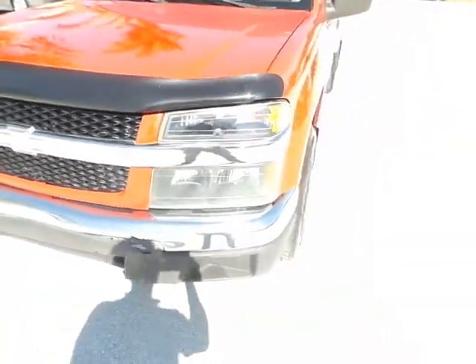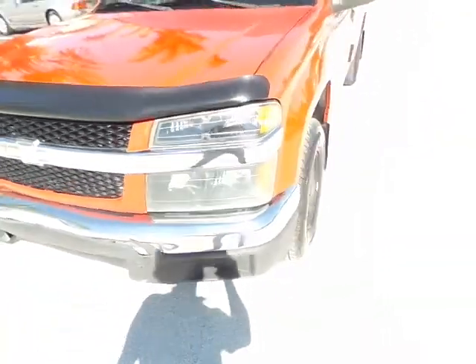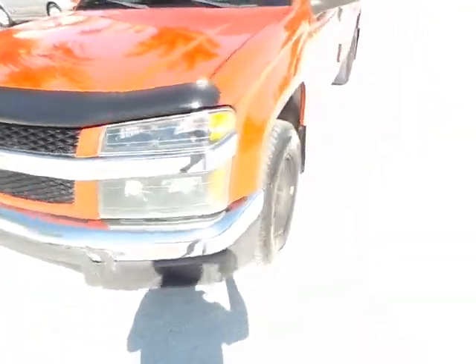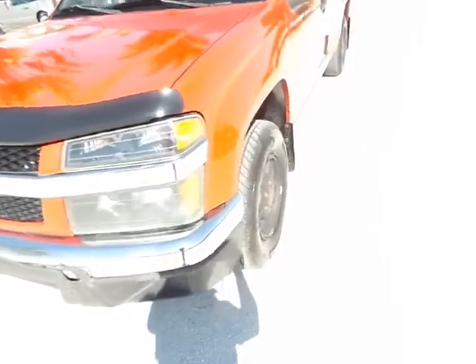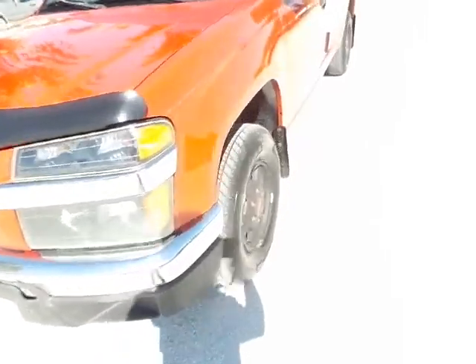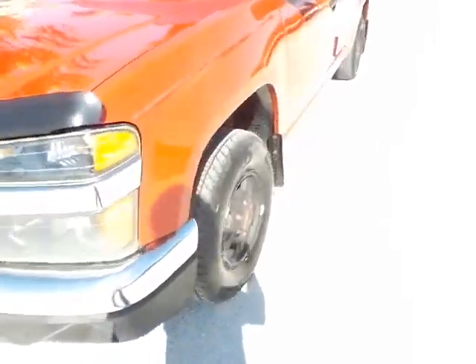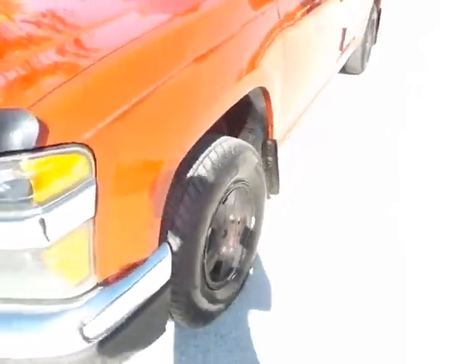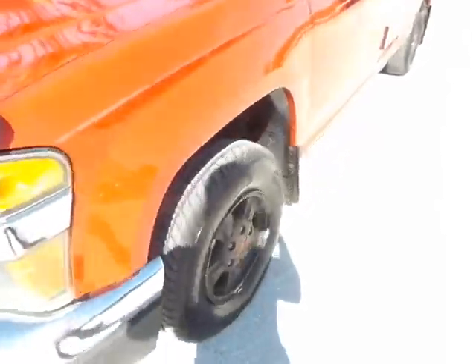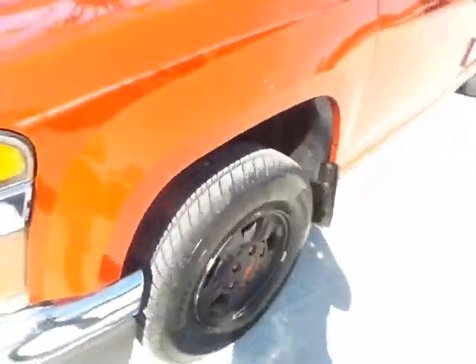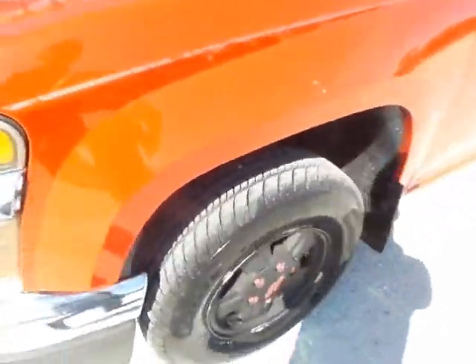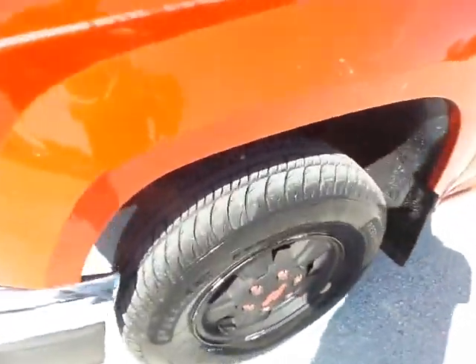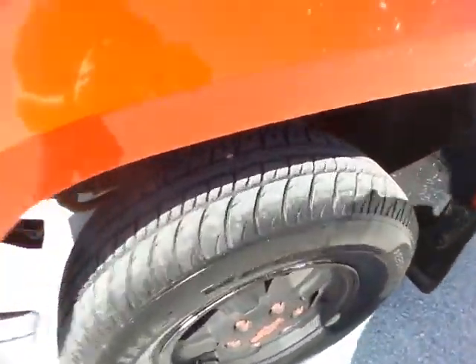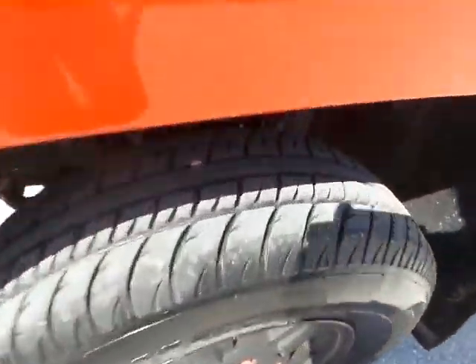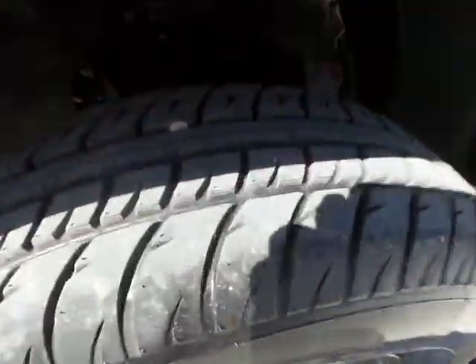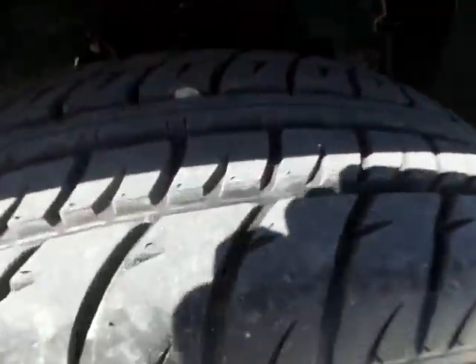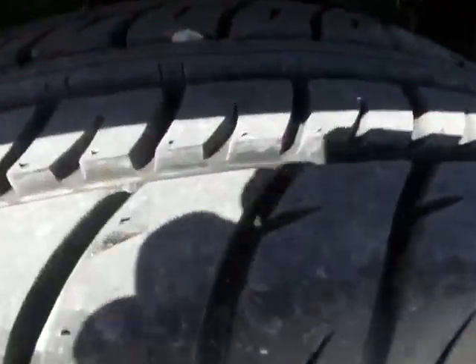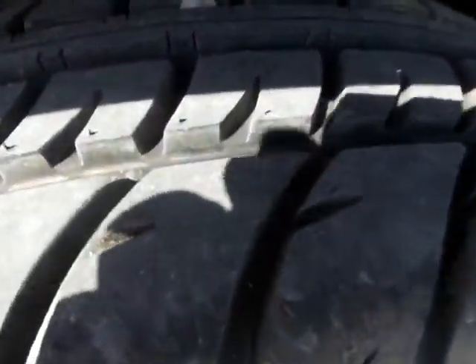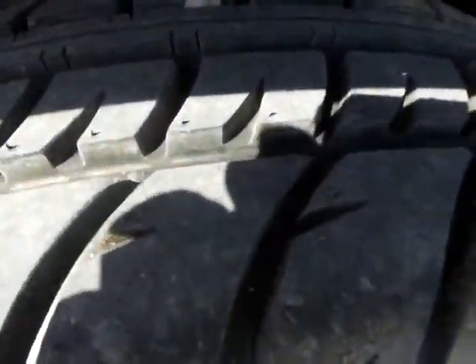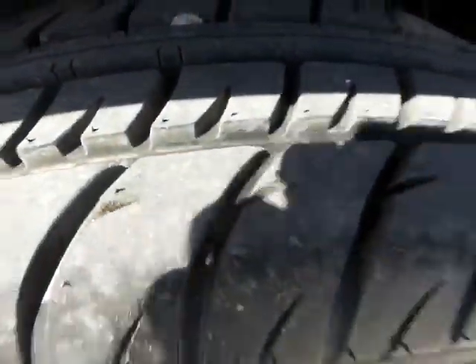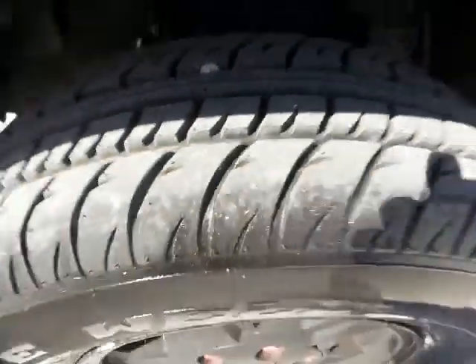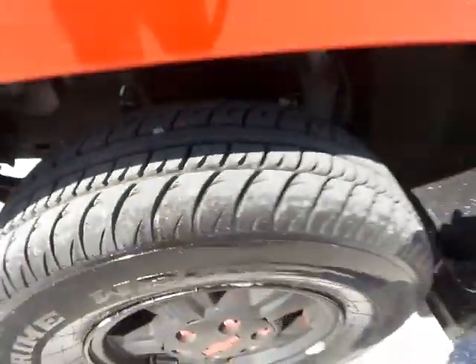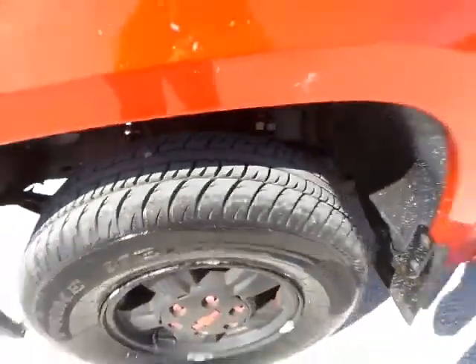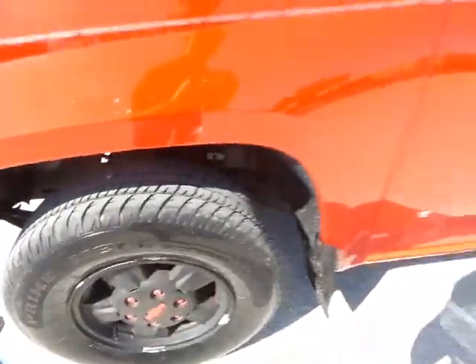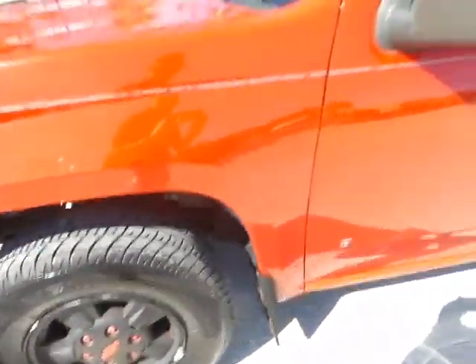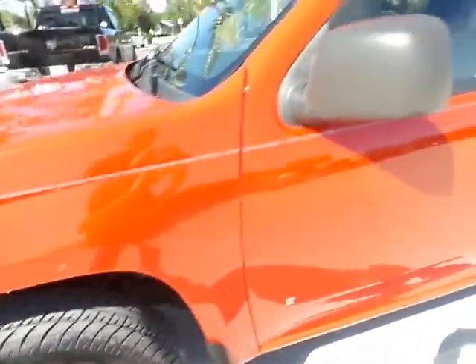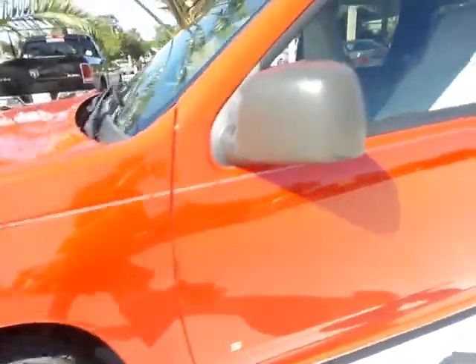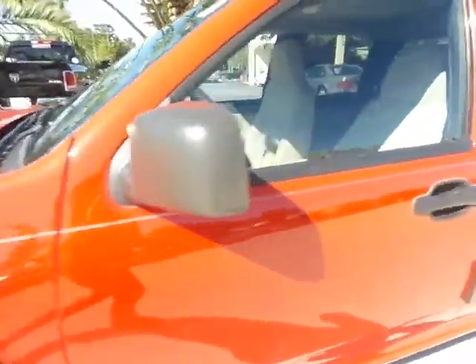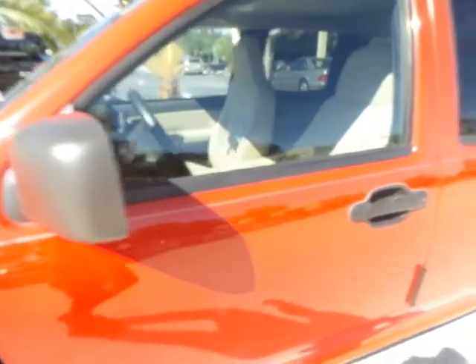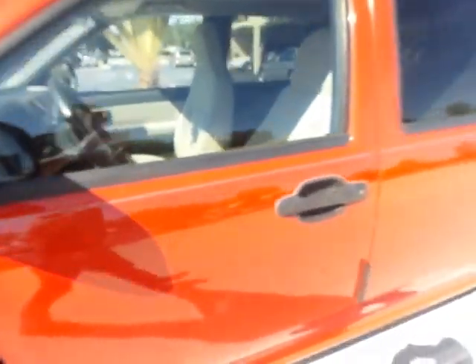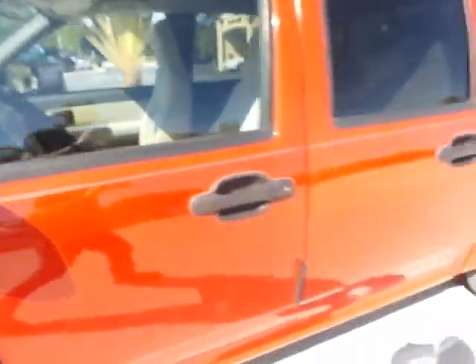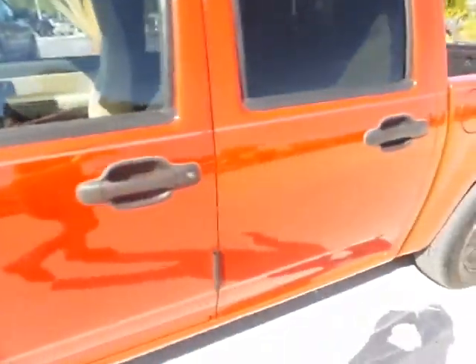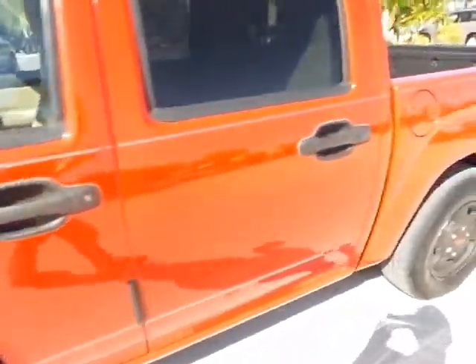Now I'm going to show you all four tires. This is the front — the tread on these are in great shape.